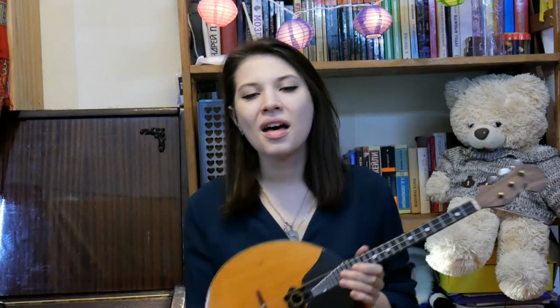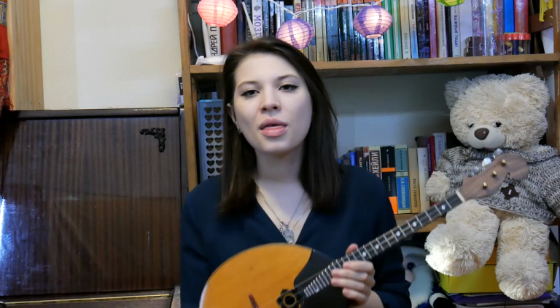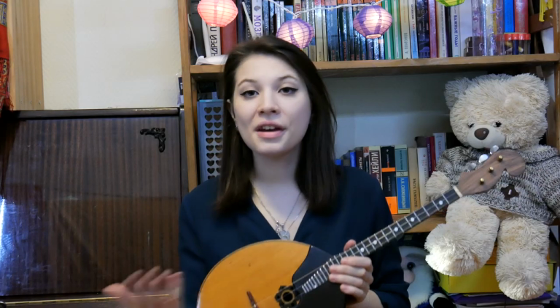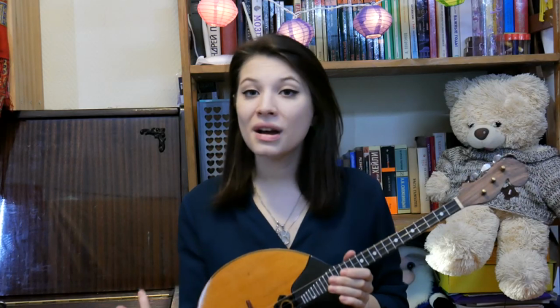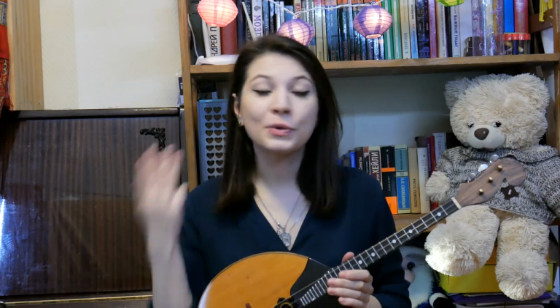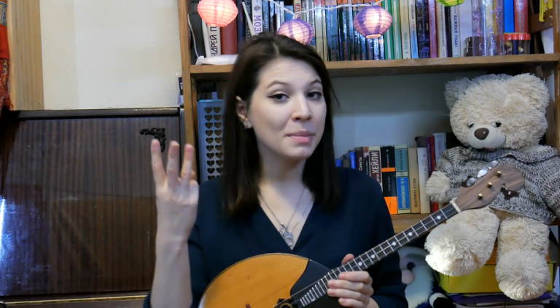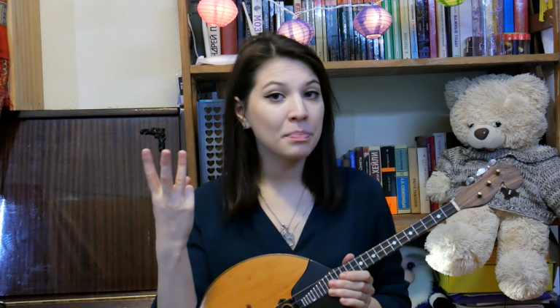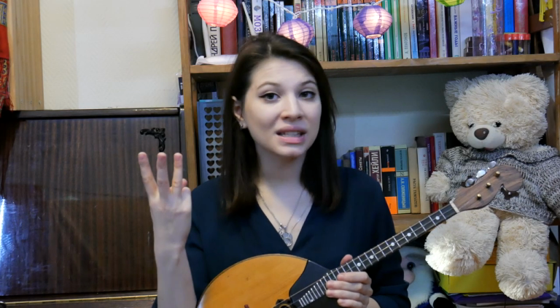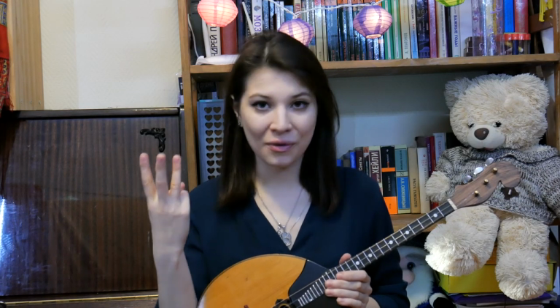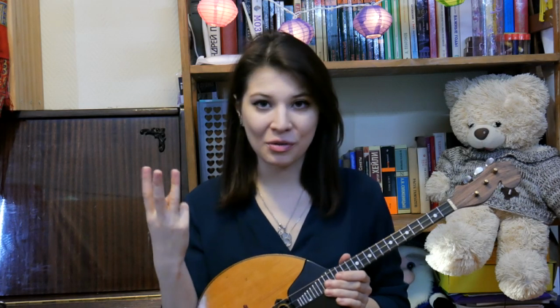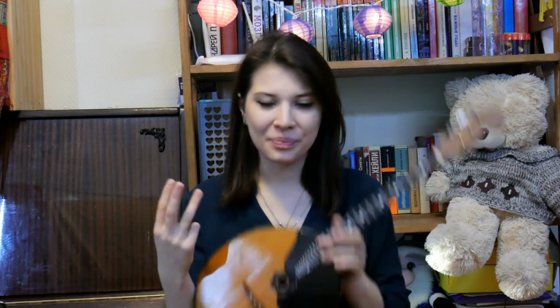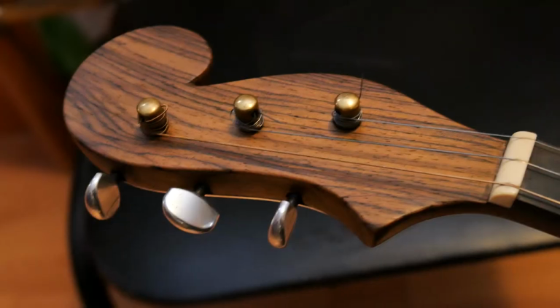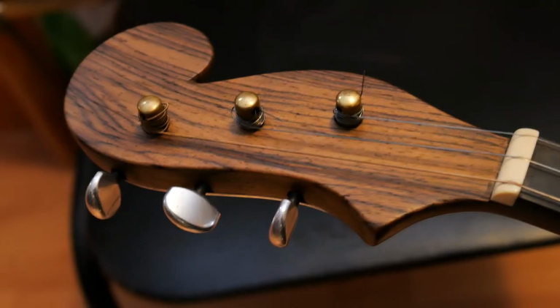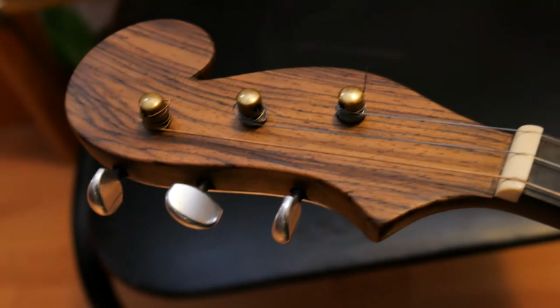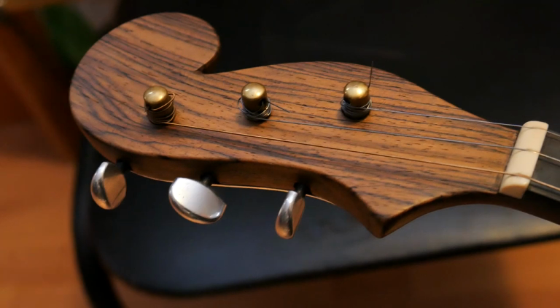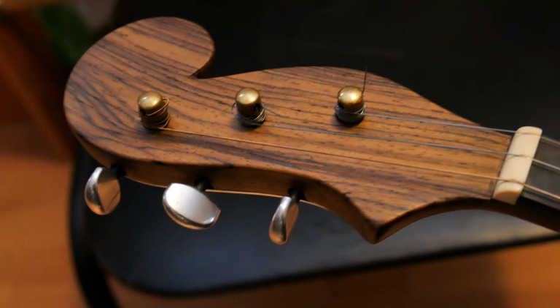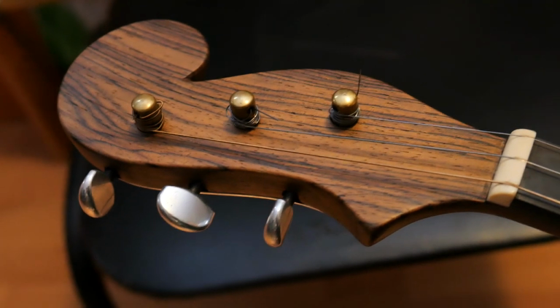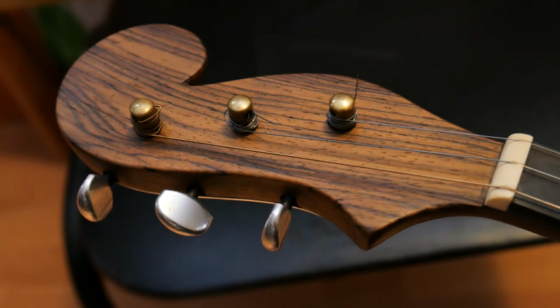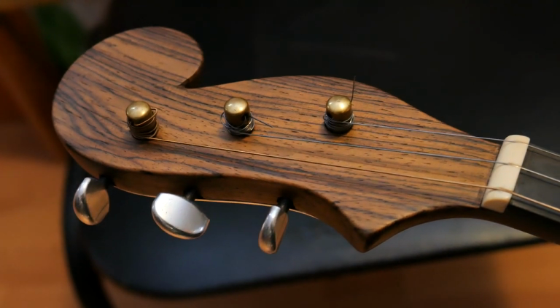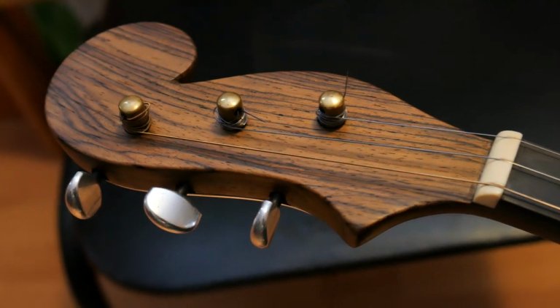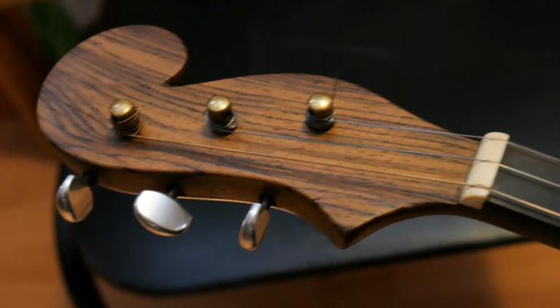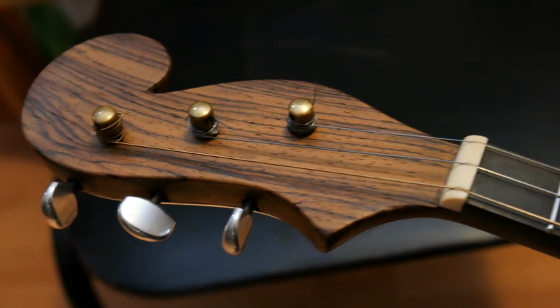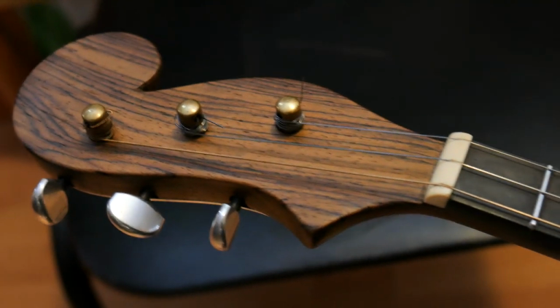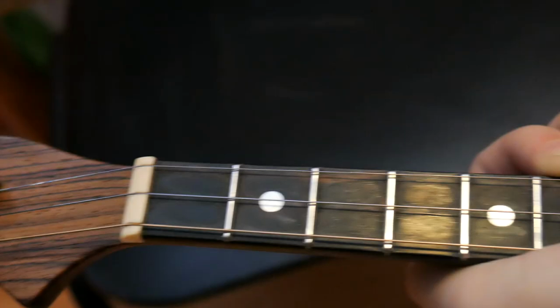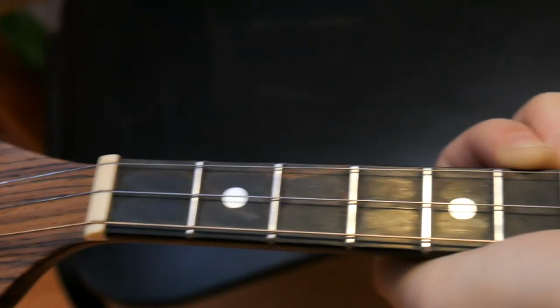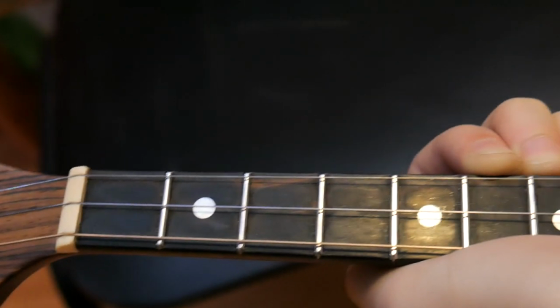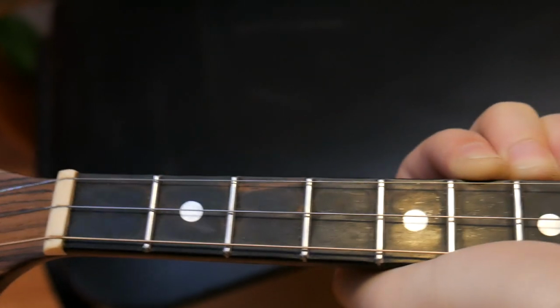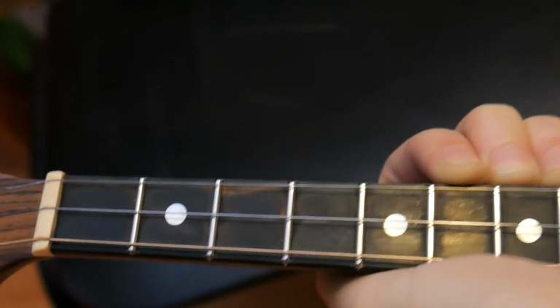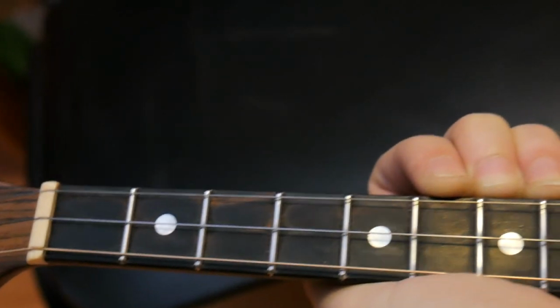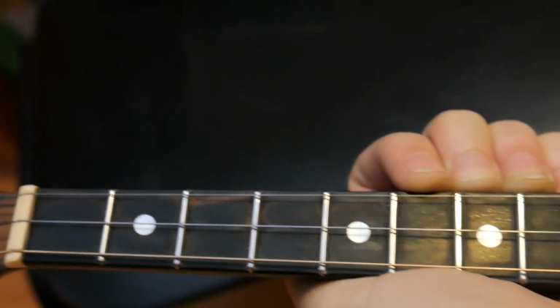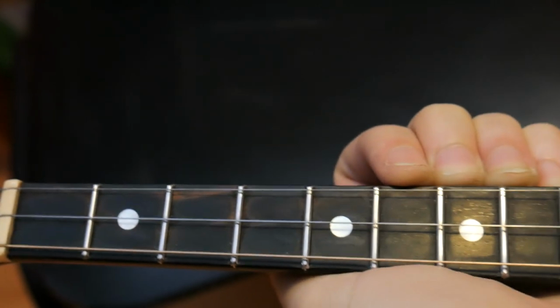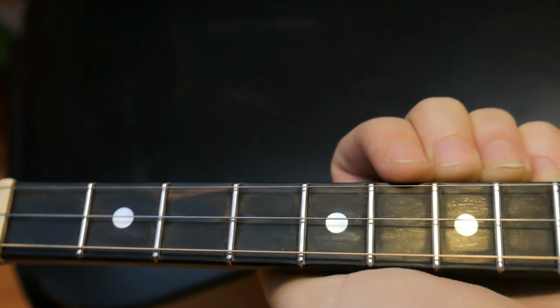There are three main parts of the dombra: the headstock, the neck, and the body.